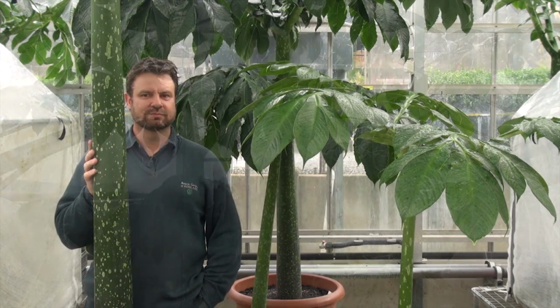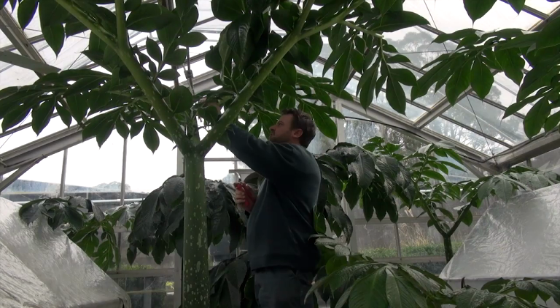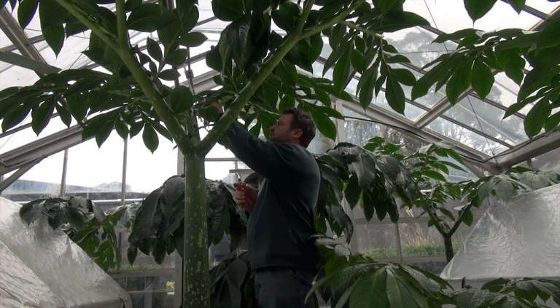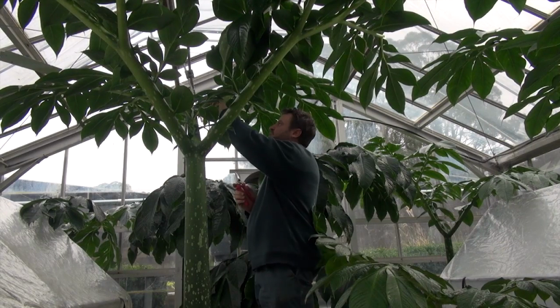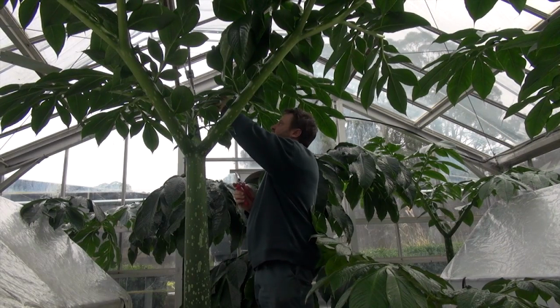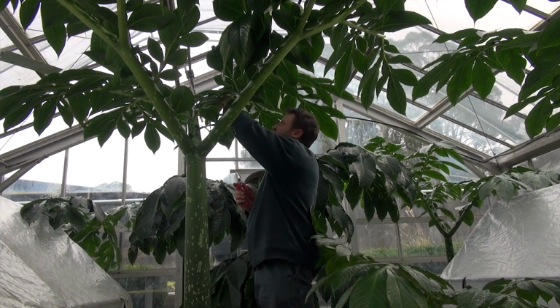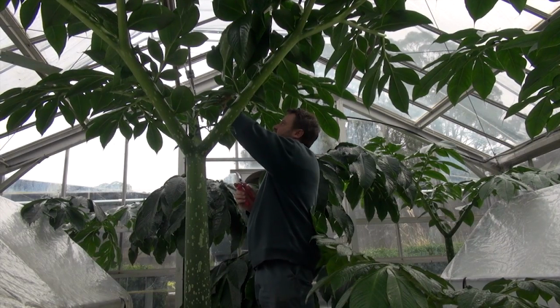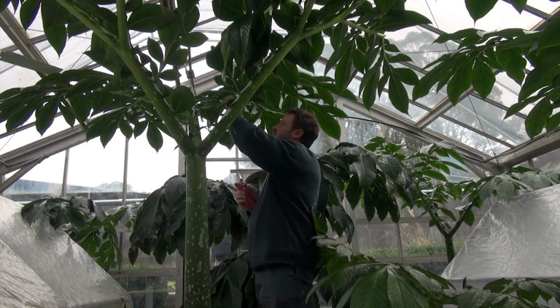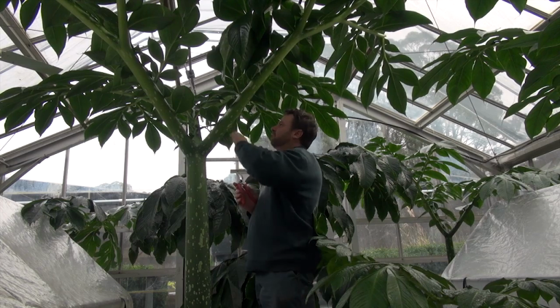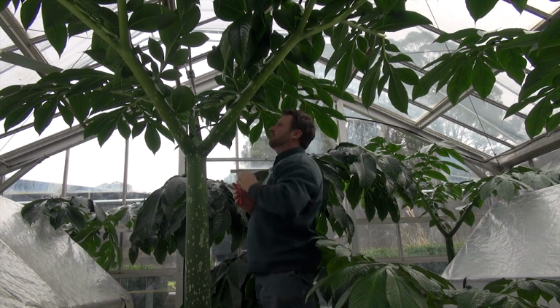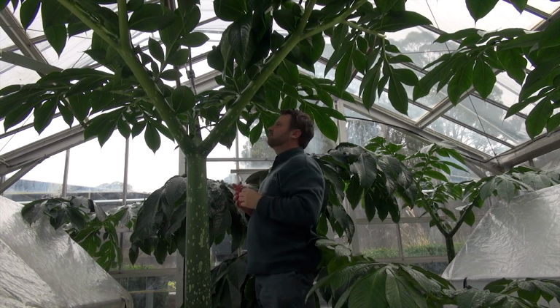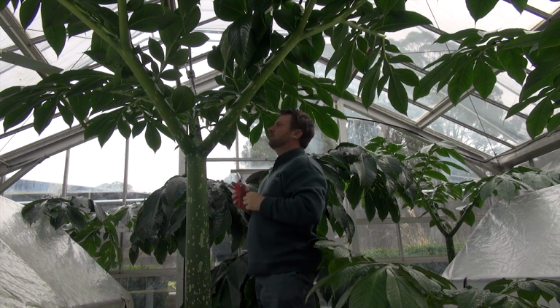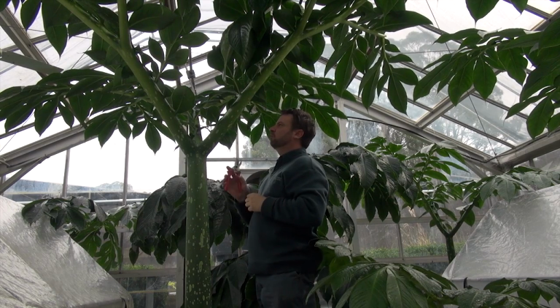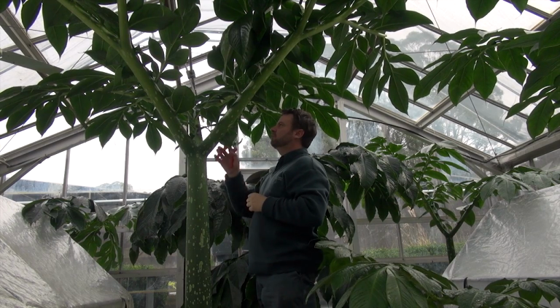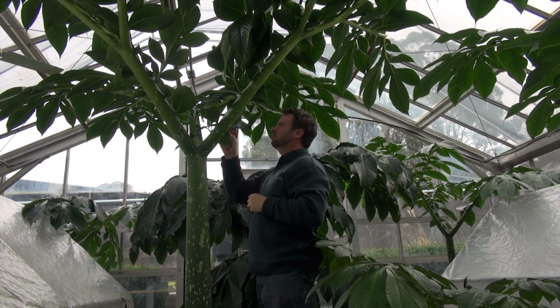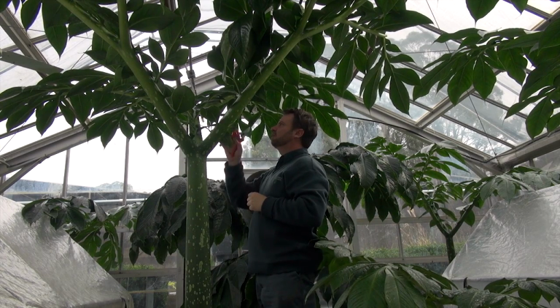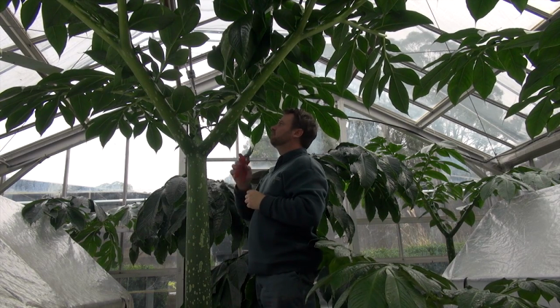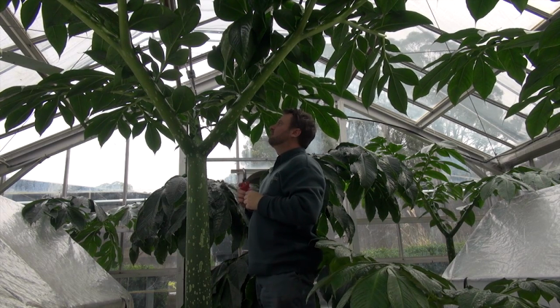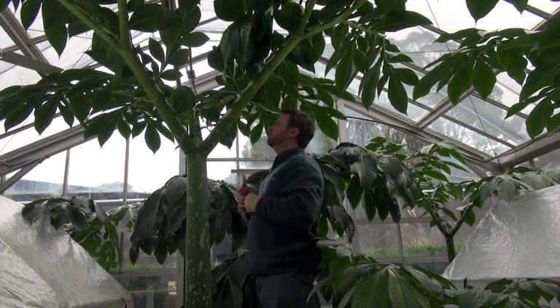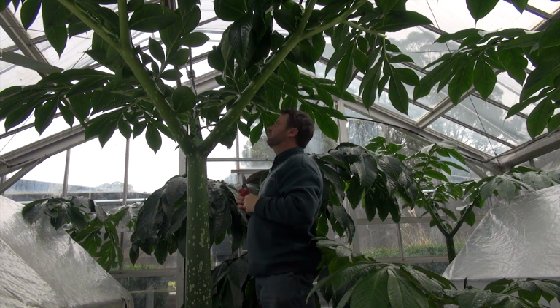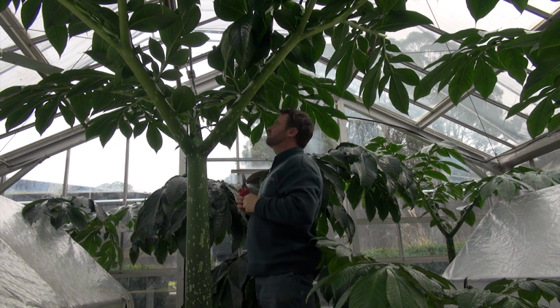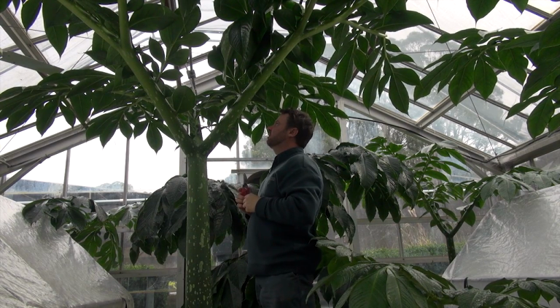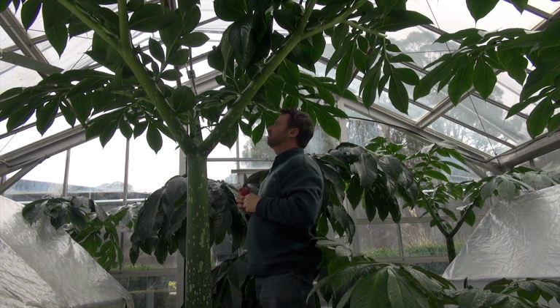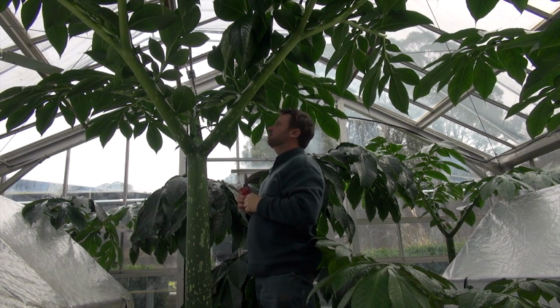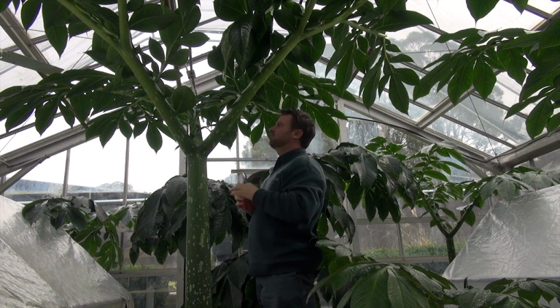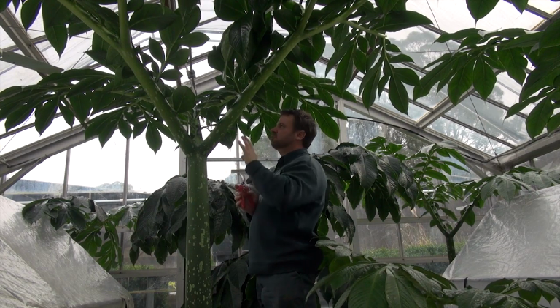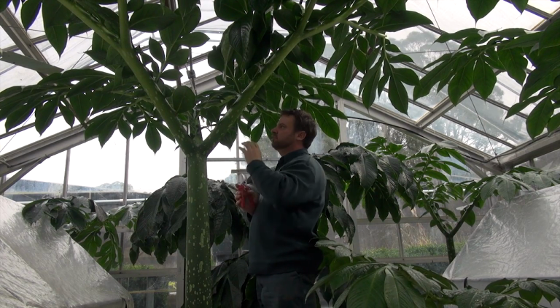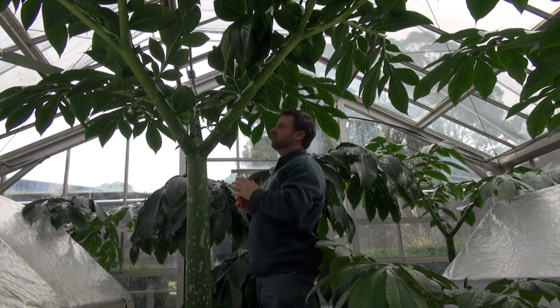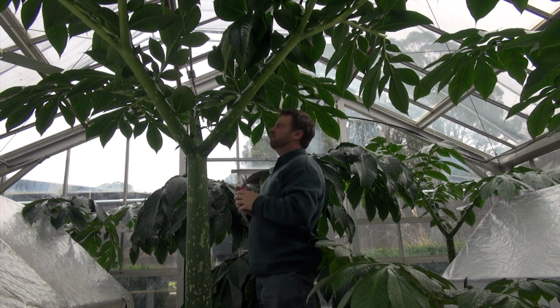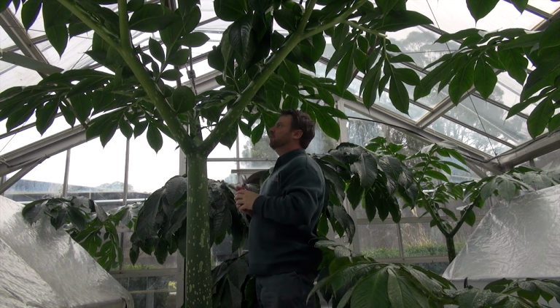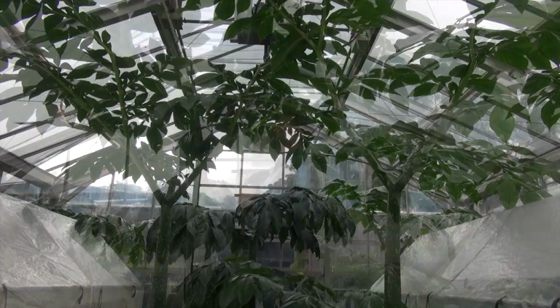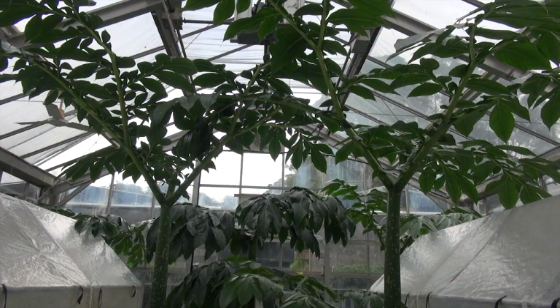This is the first process in propagating this plant. We need to cut some of these leaves off because we're going to be doing leaf cuttings.